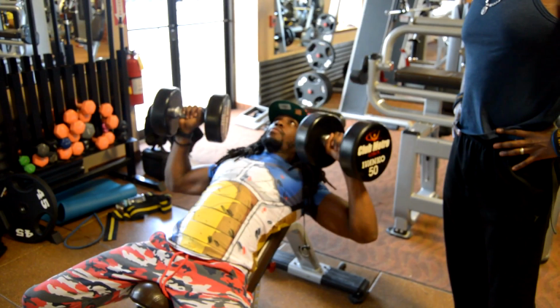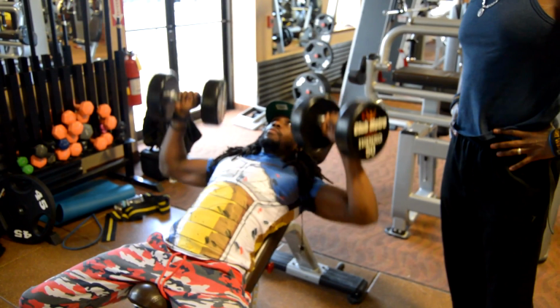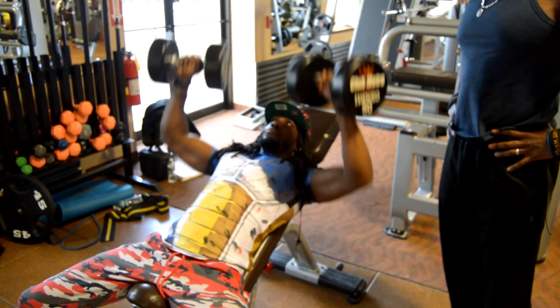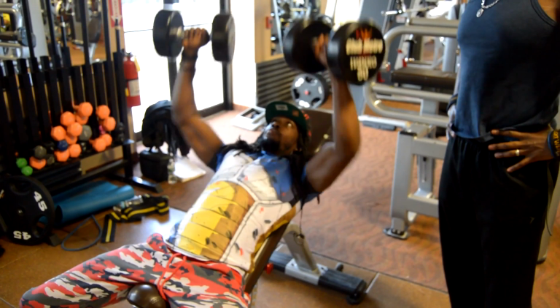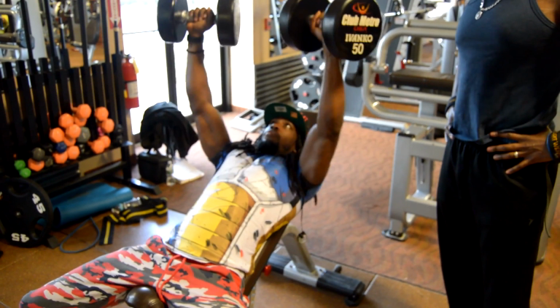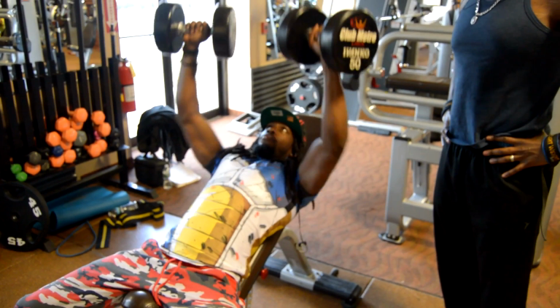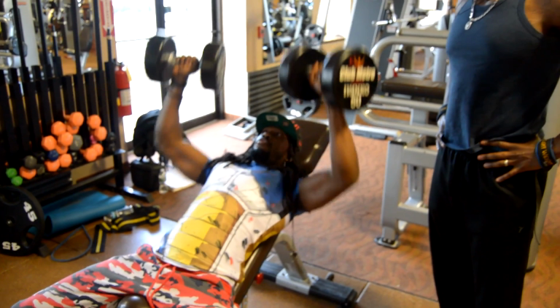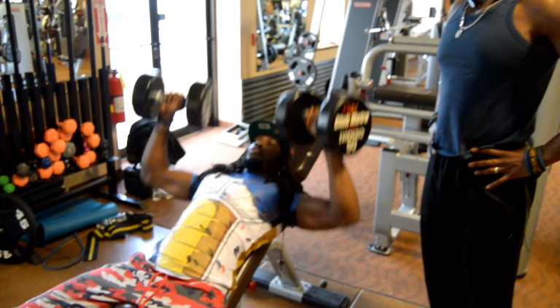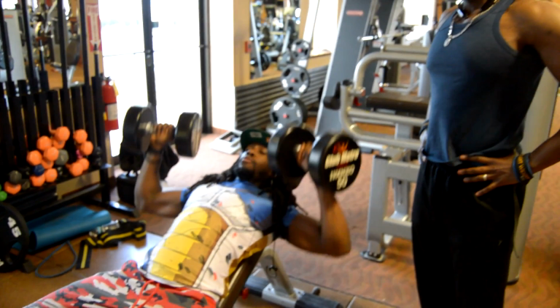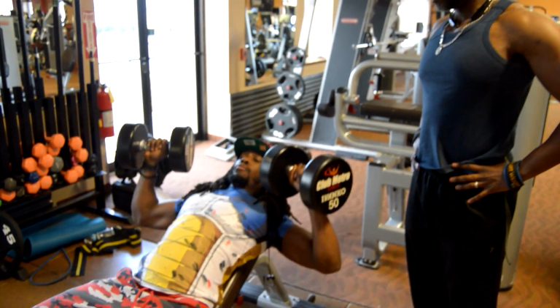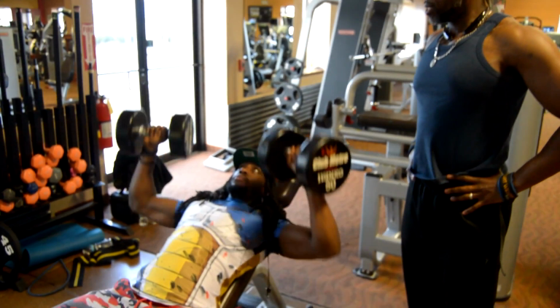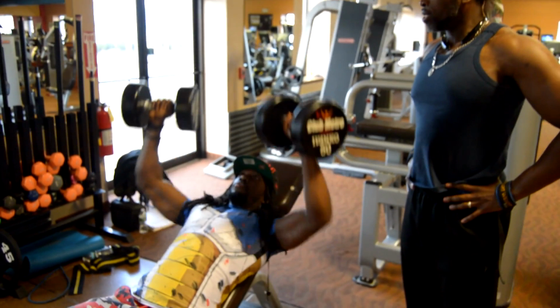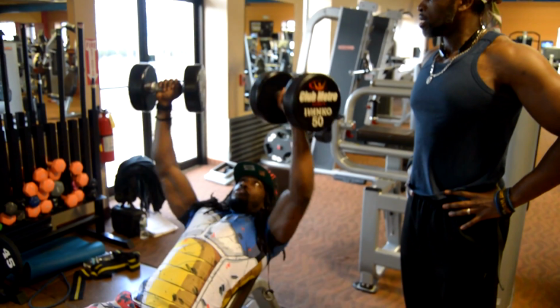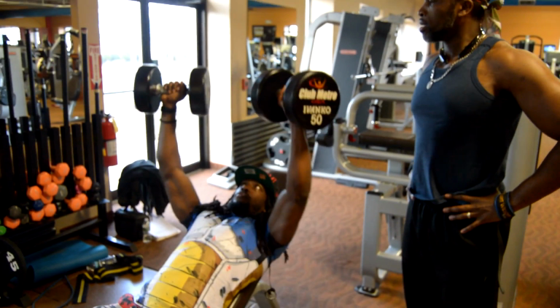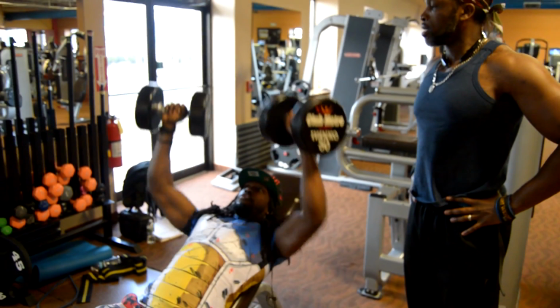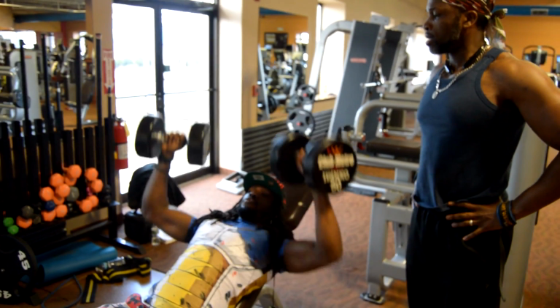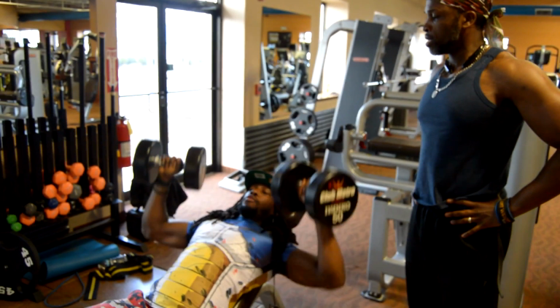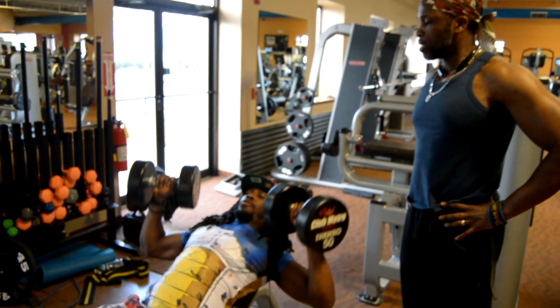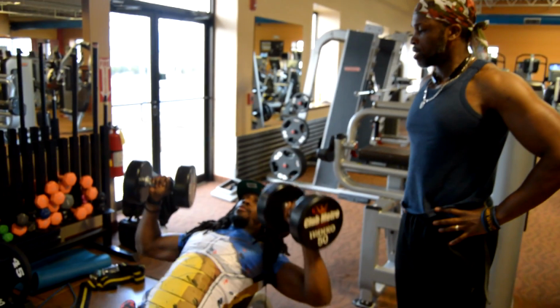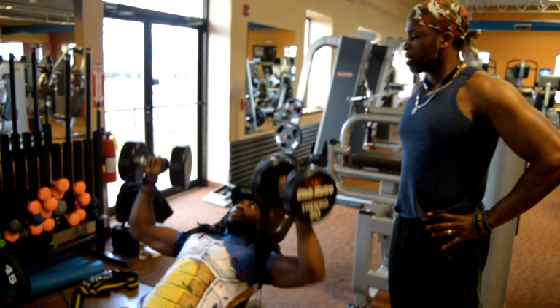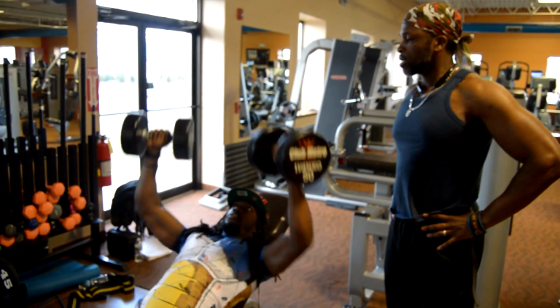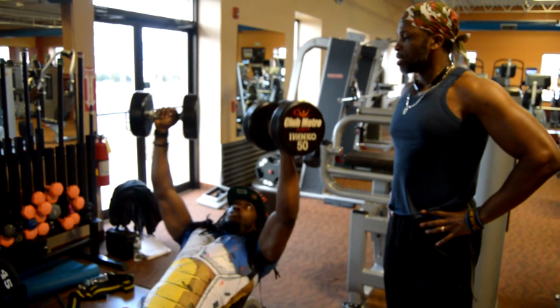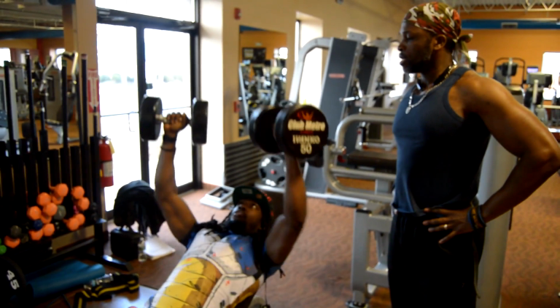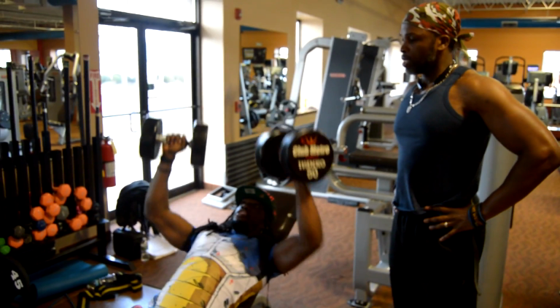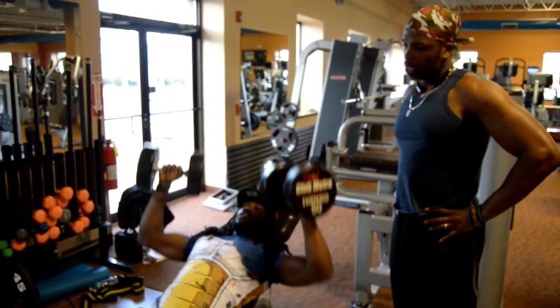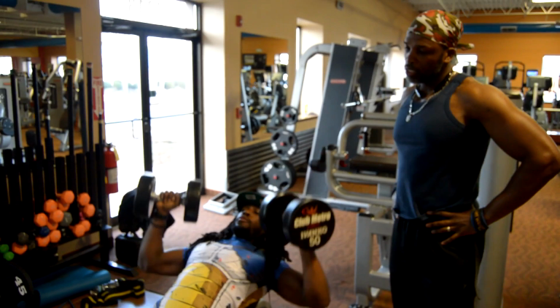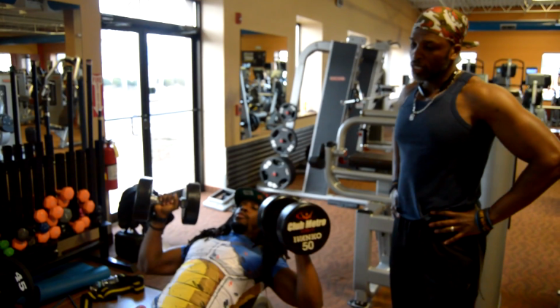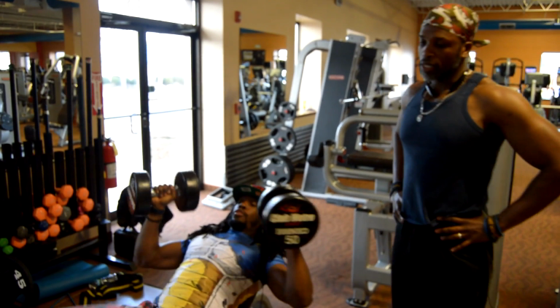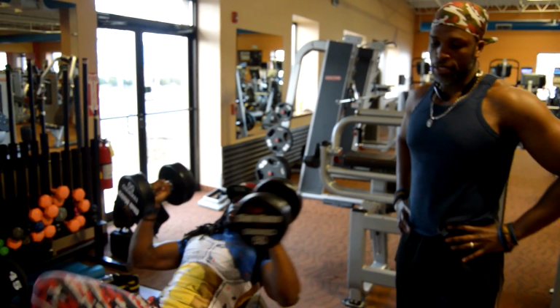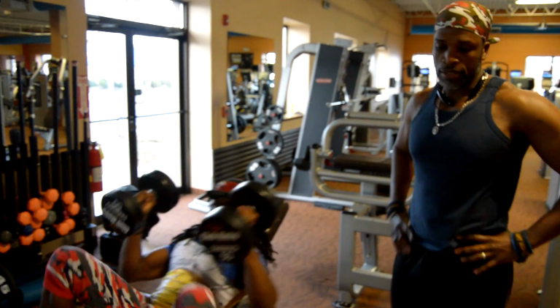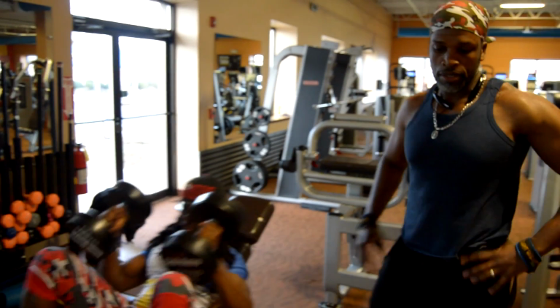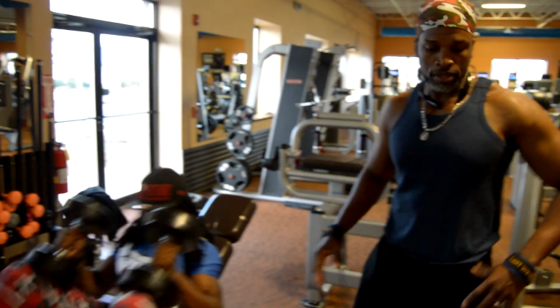And this is how you mind your own business.